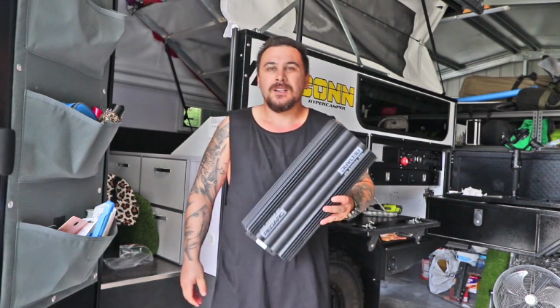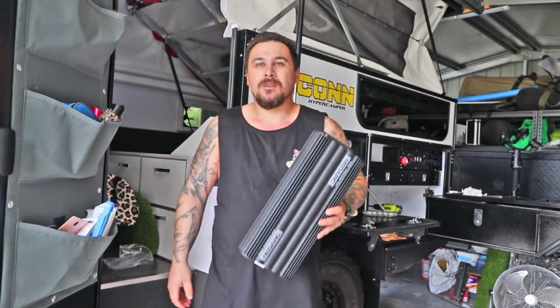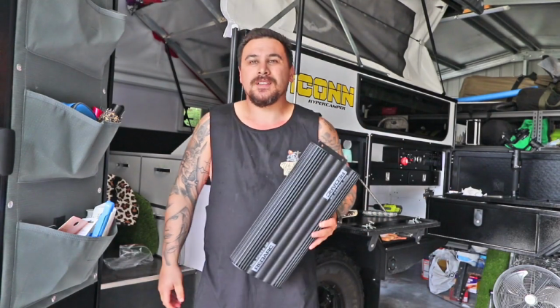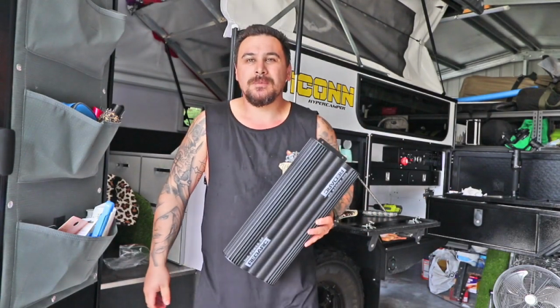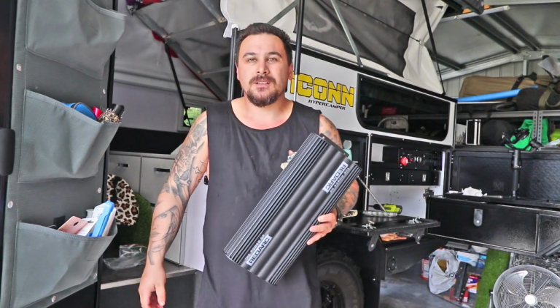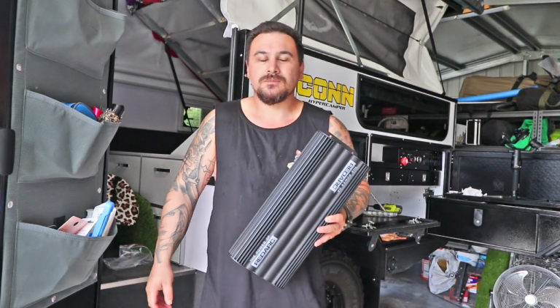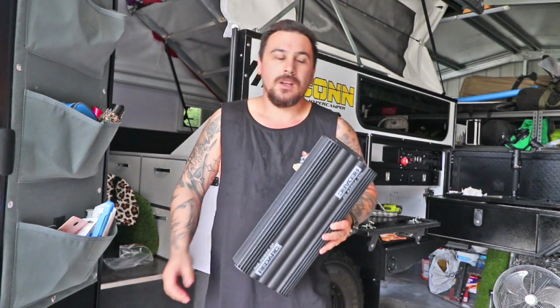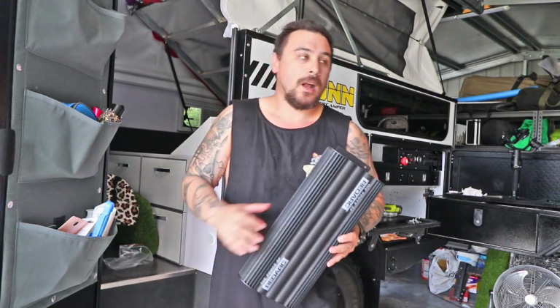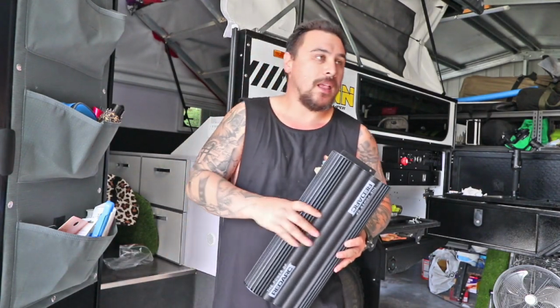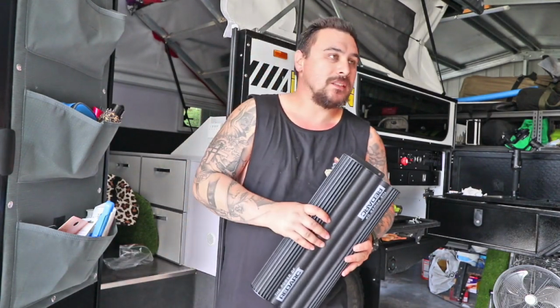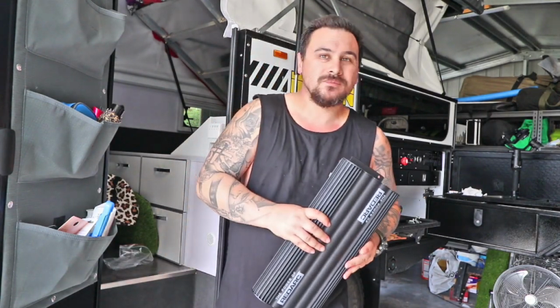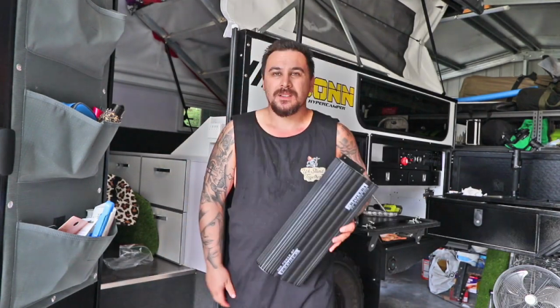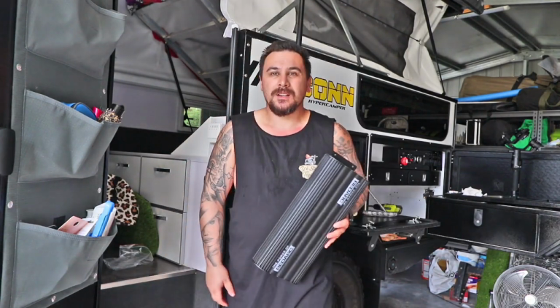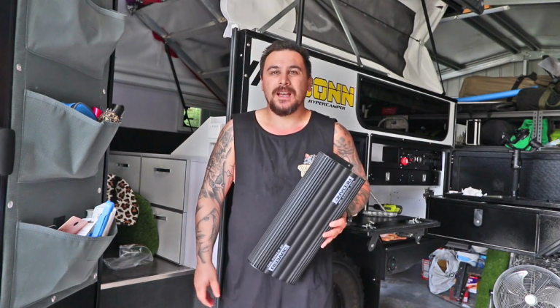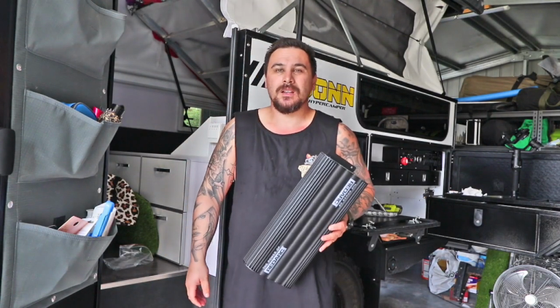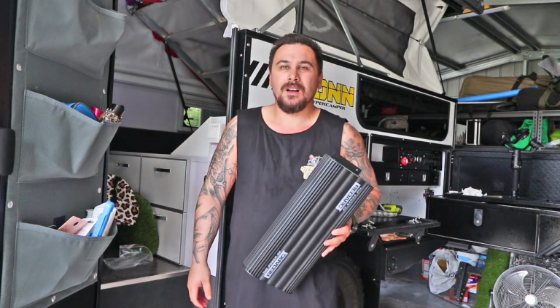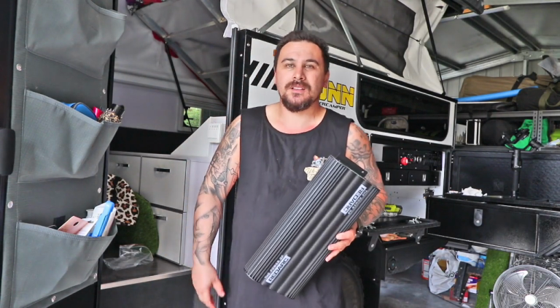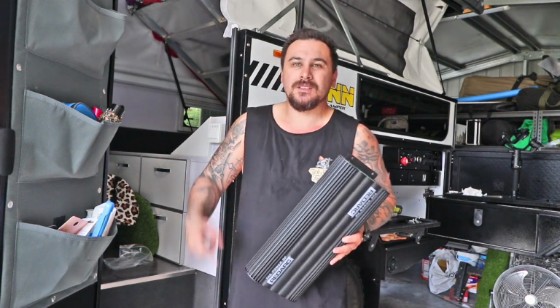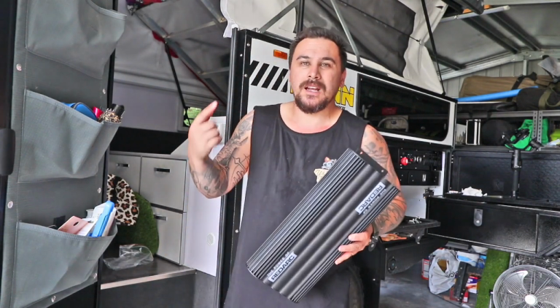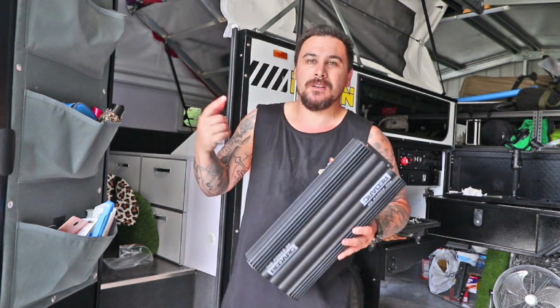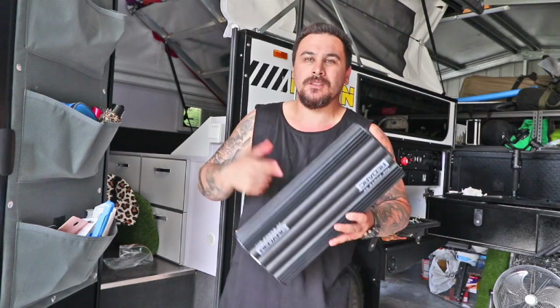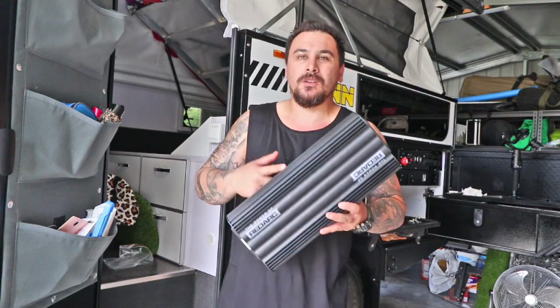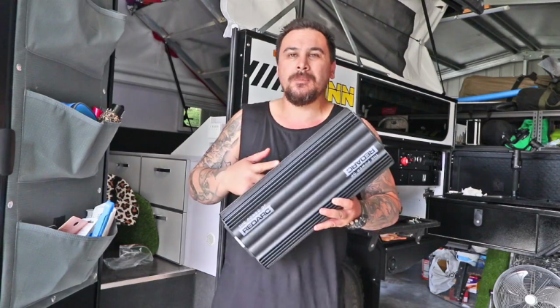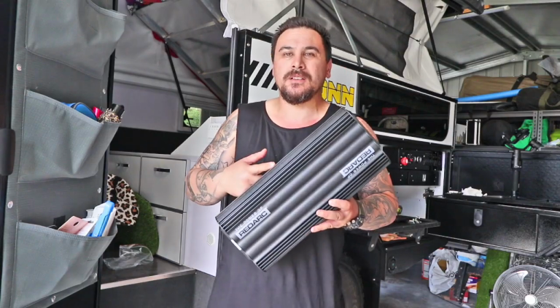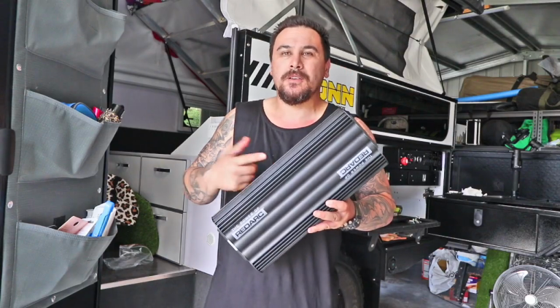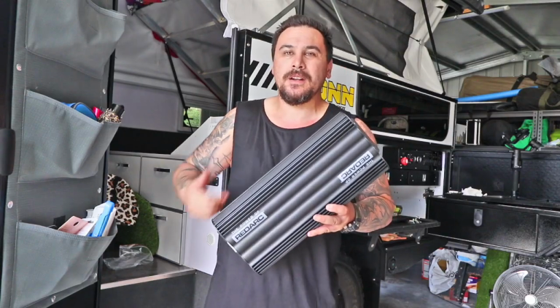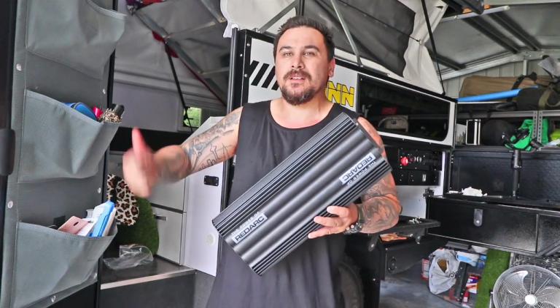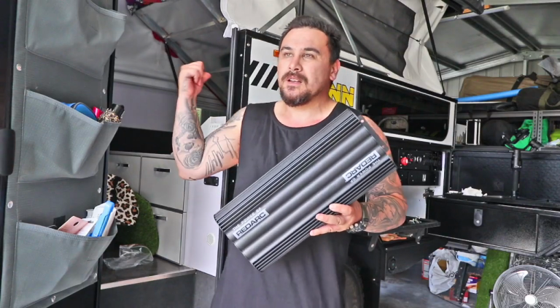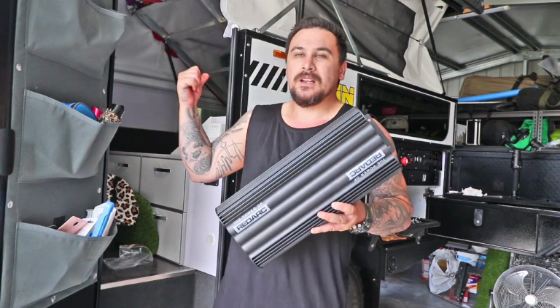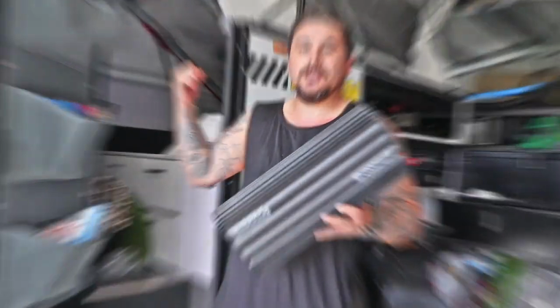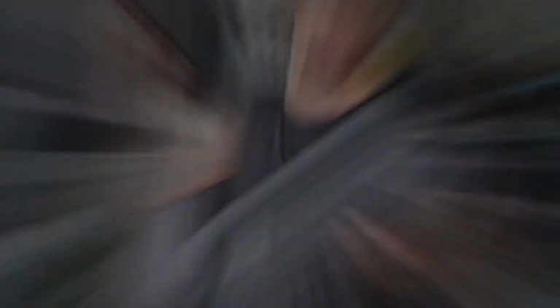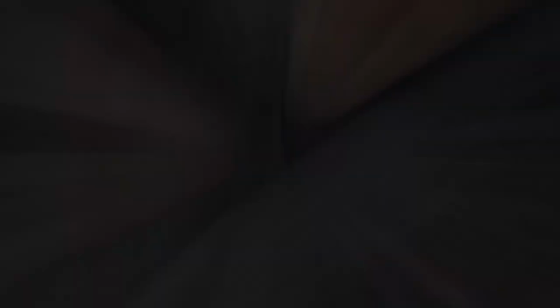What's happening guys? Today we're installing a Manager 30 into the van.